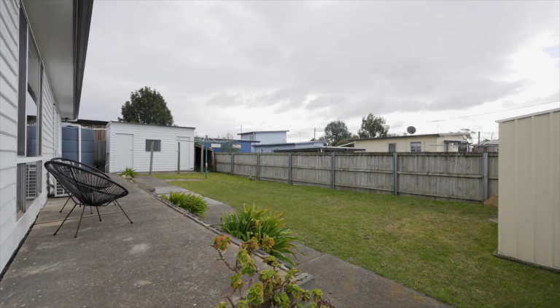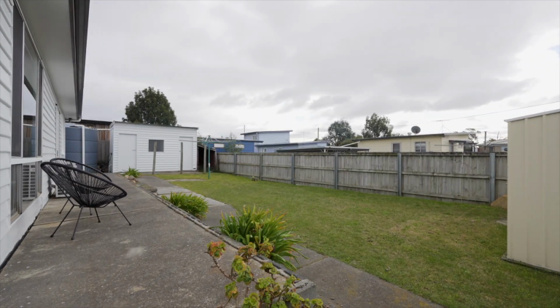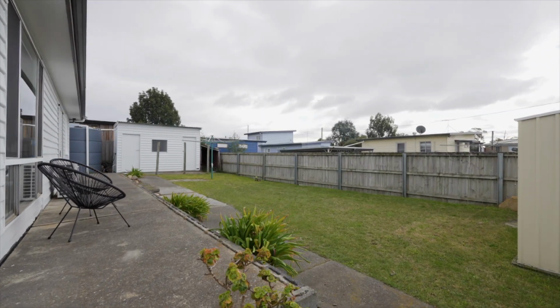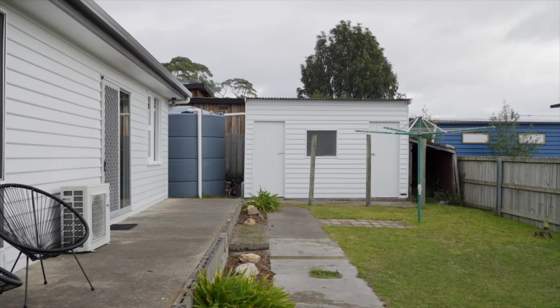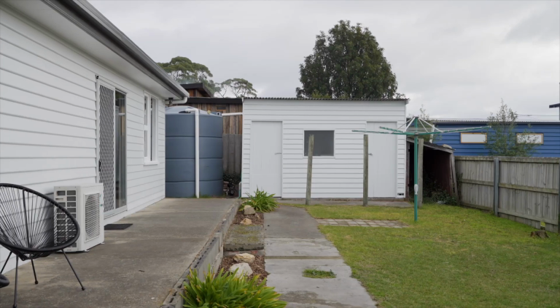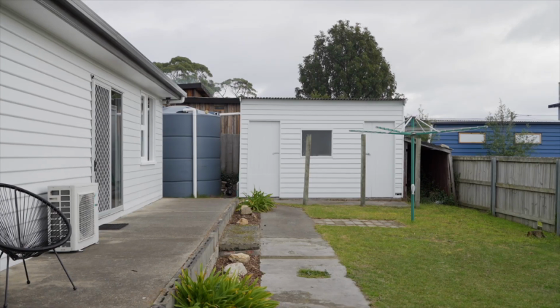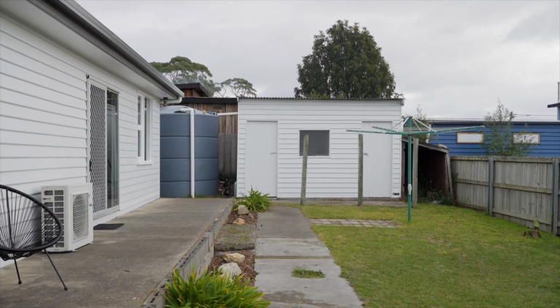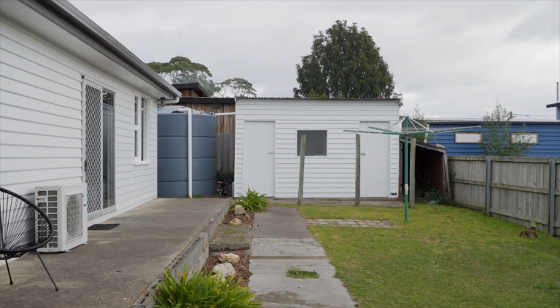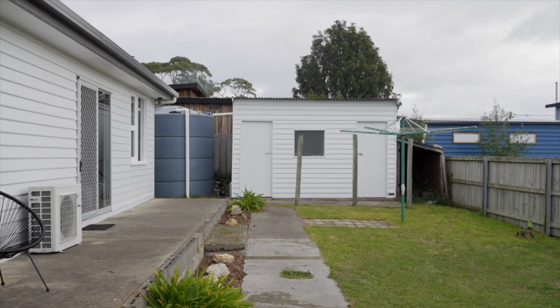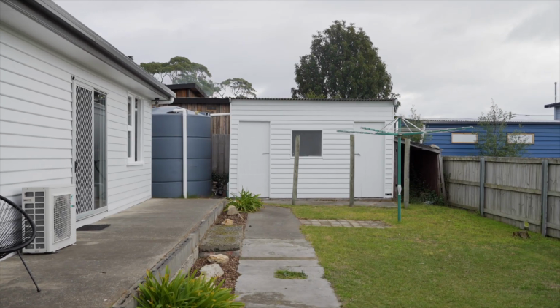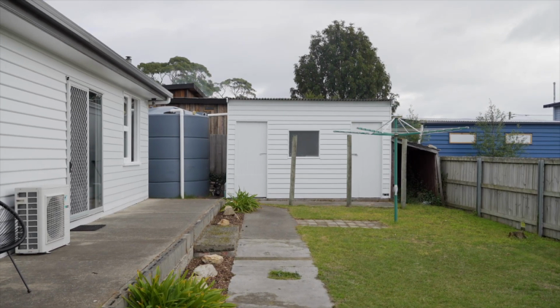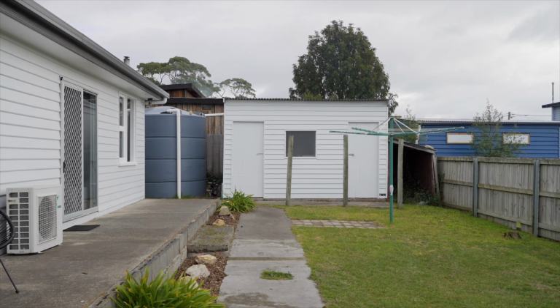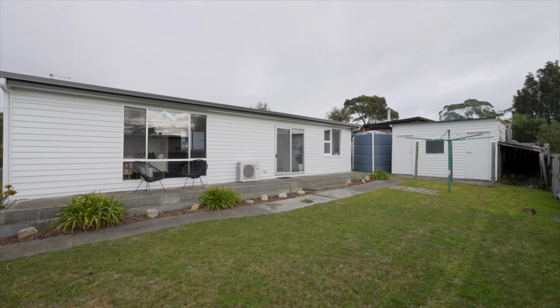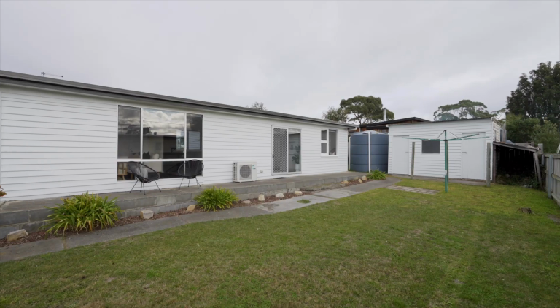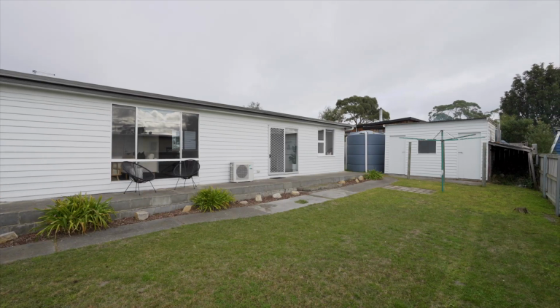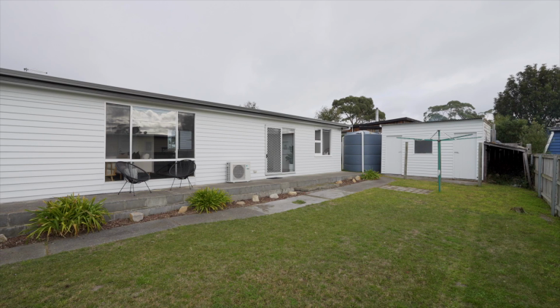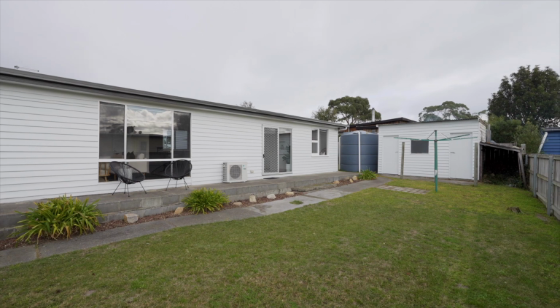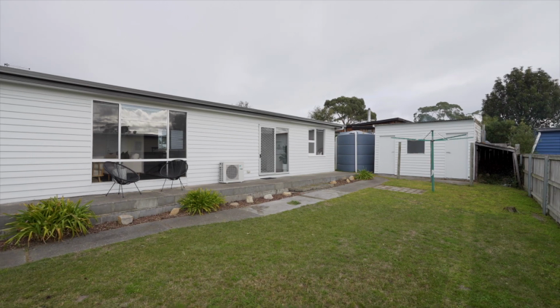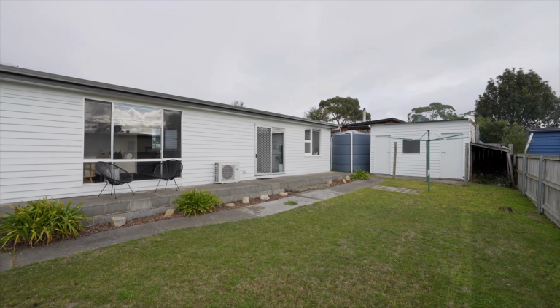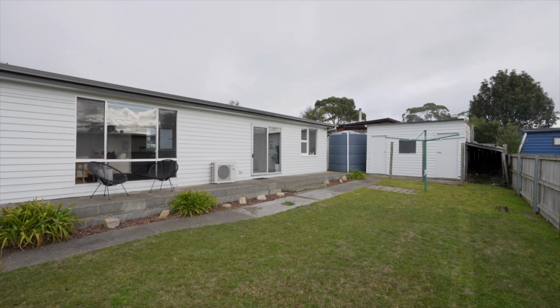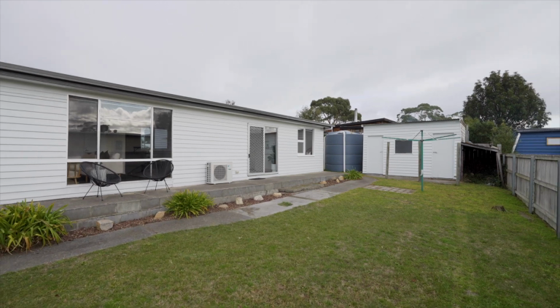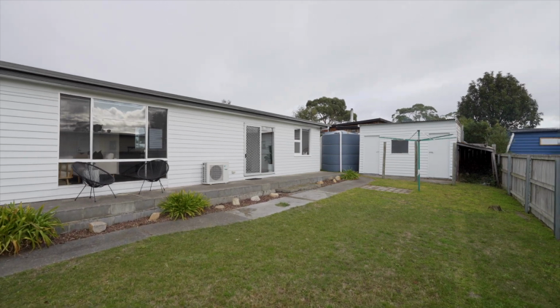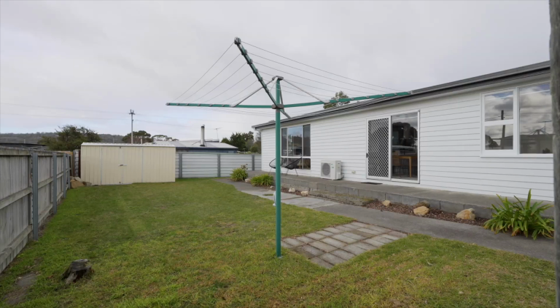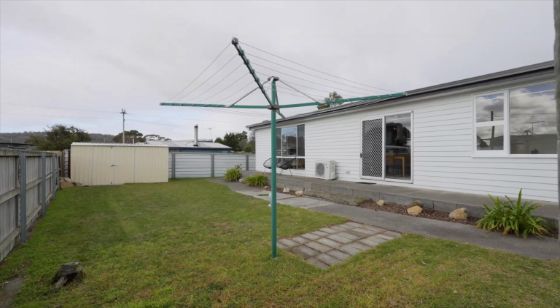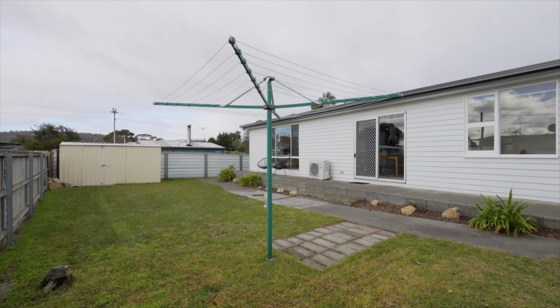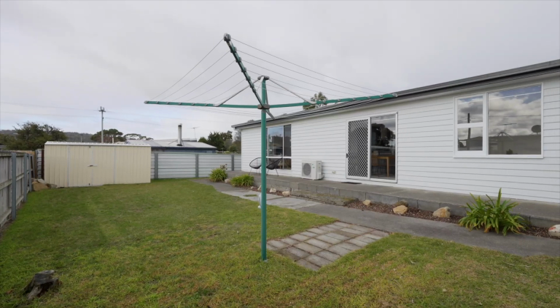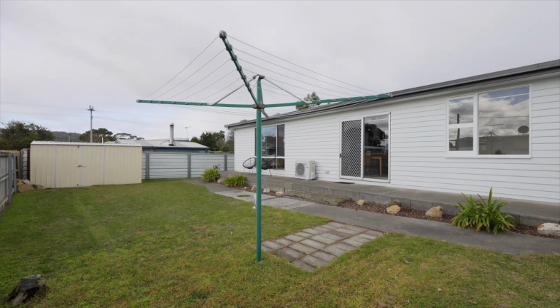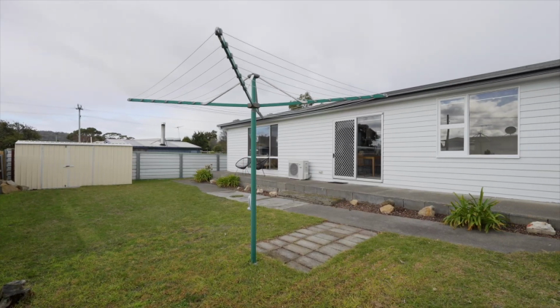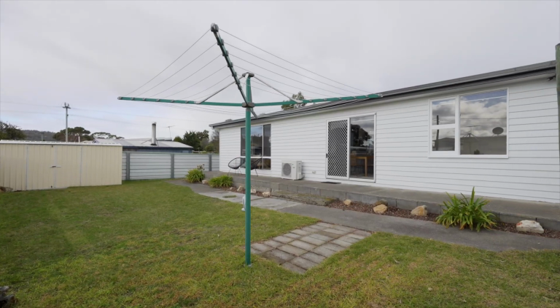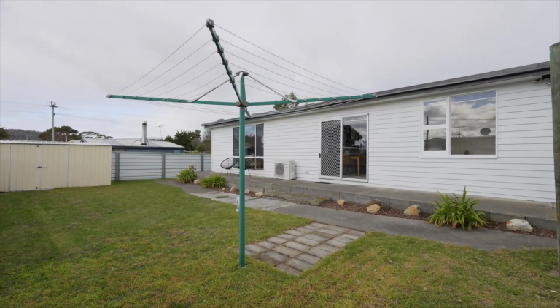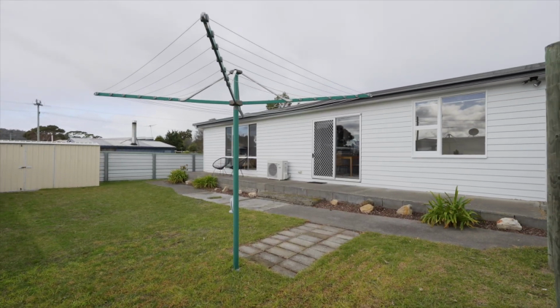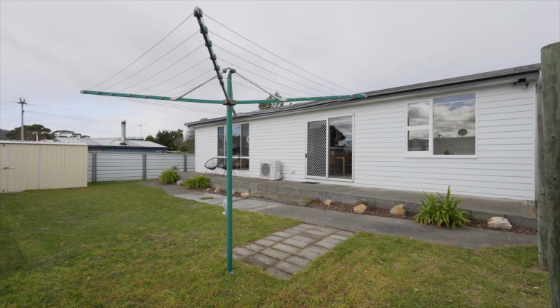Imagine moving in without lifting a finger. Just unpack and start living your best life in this beautiful home.